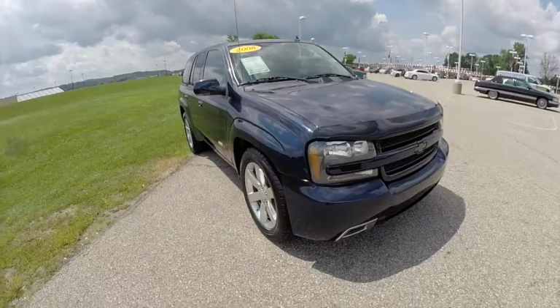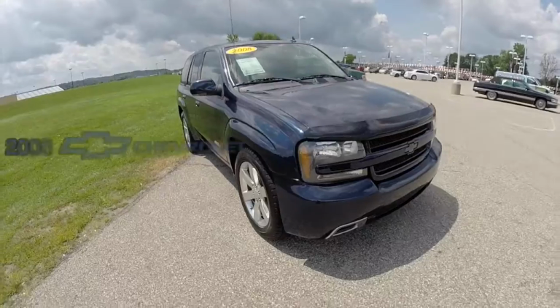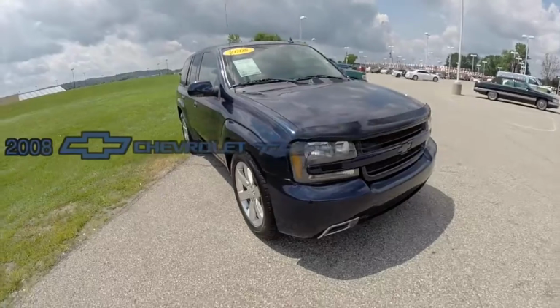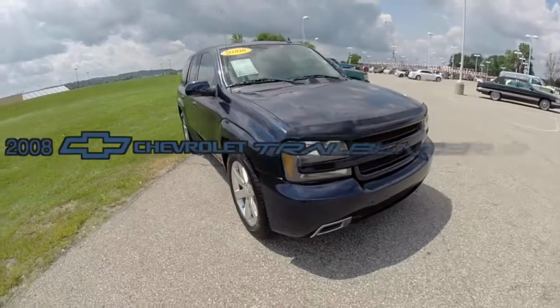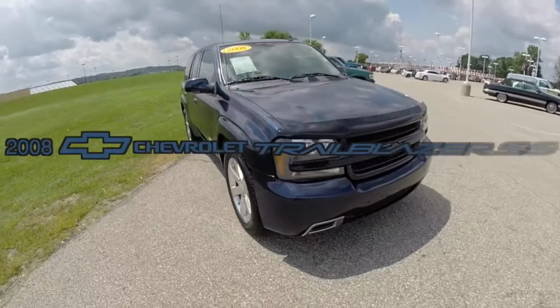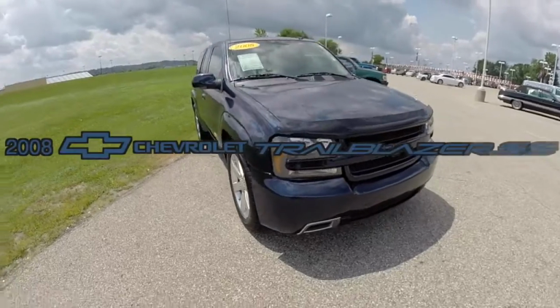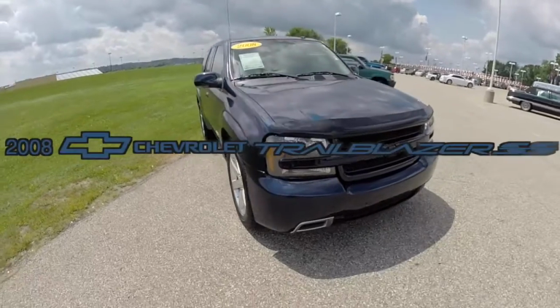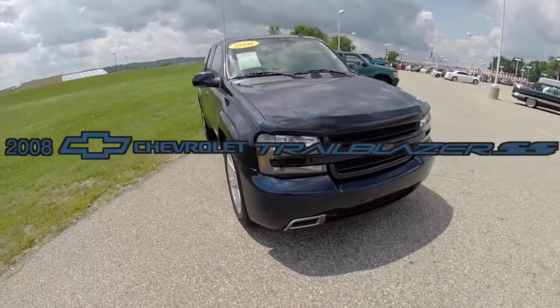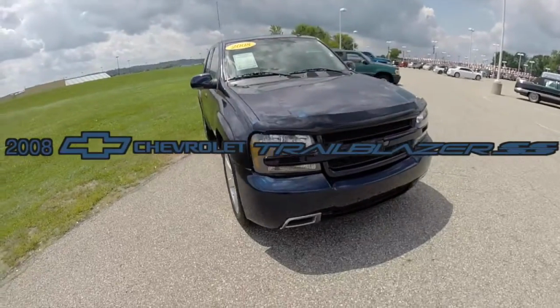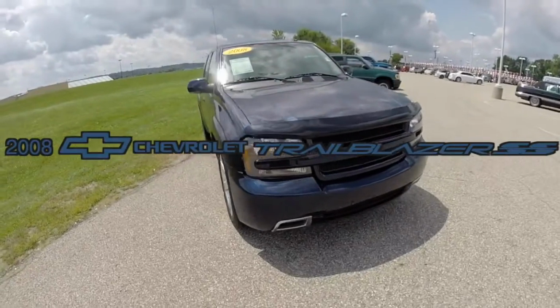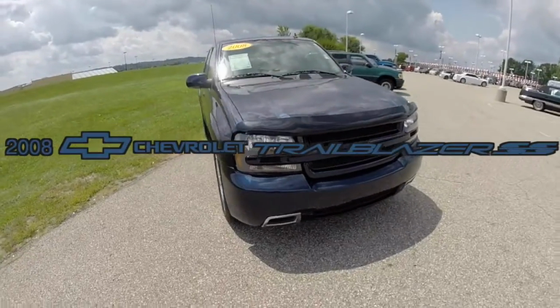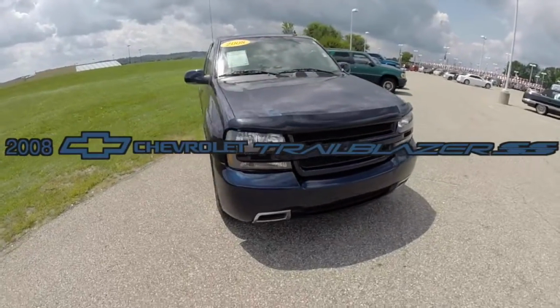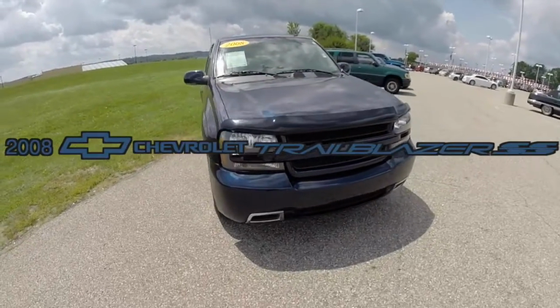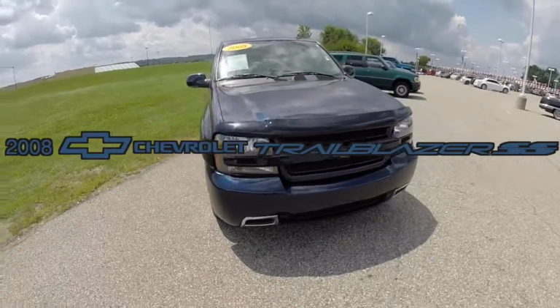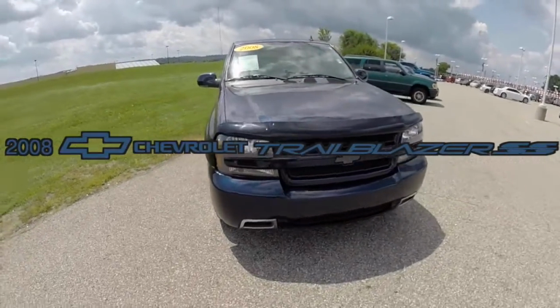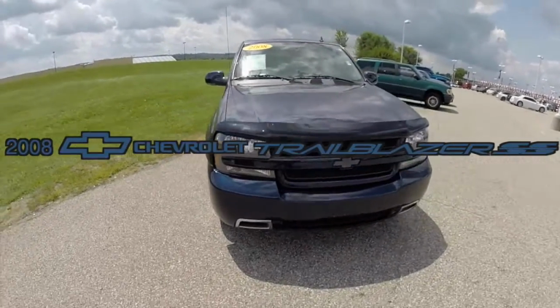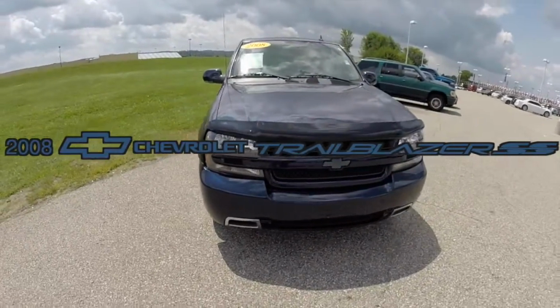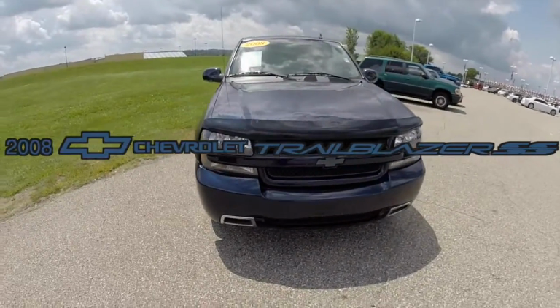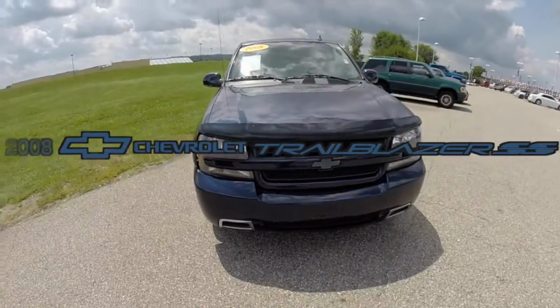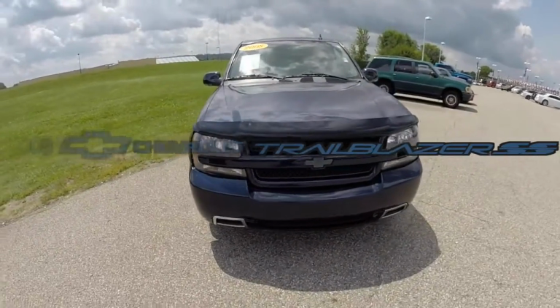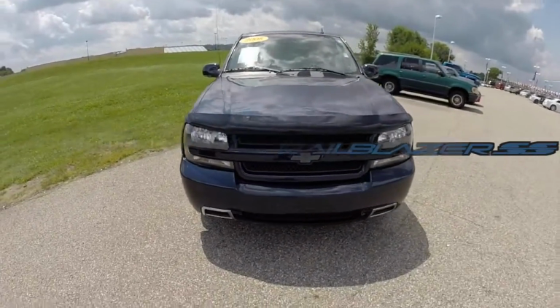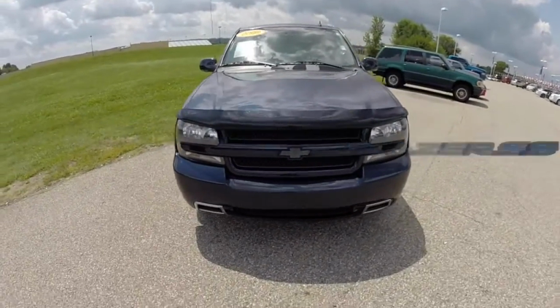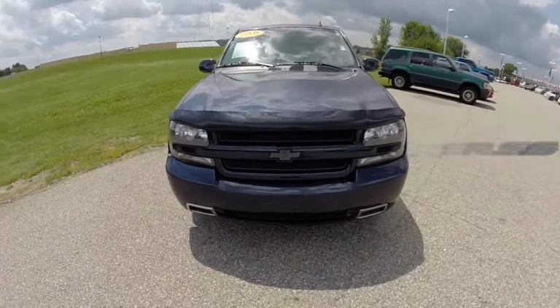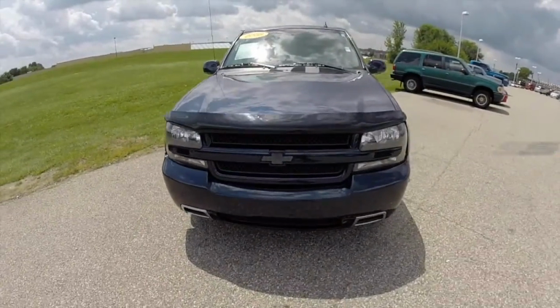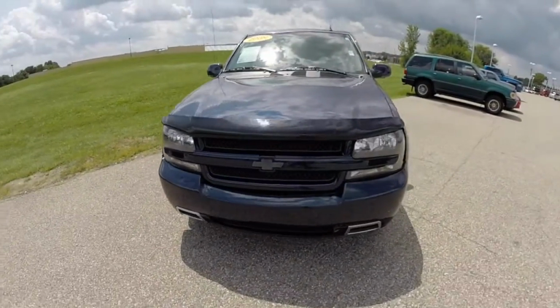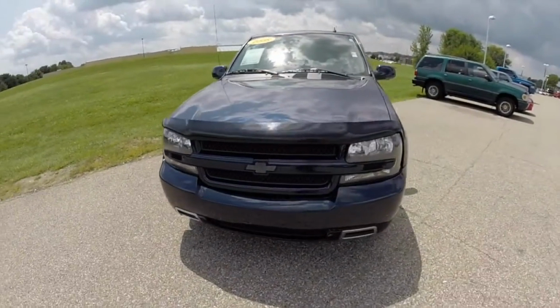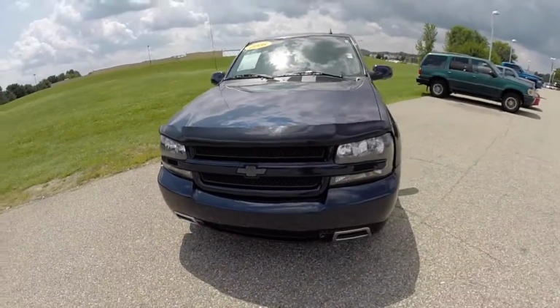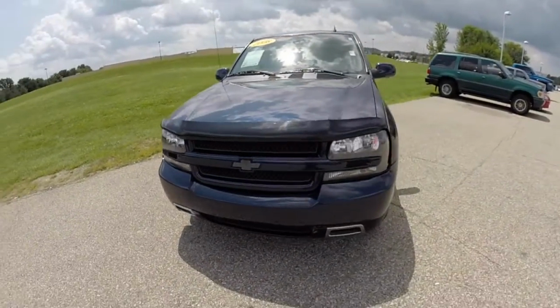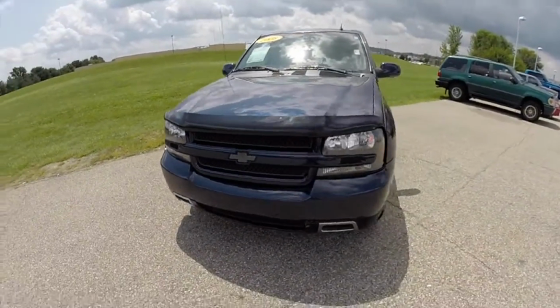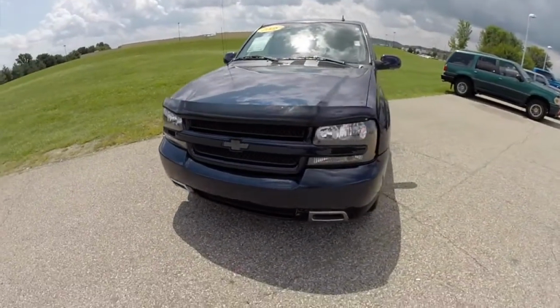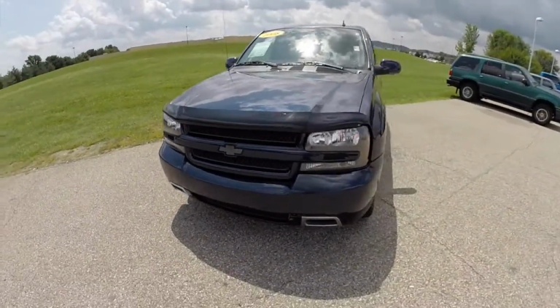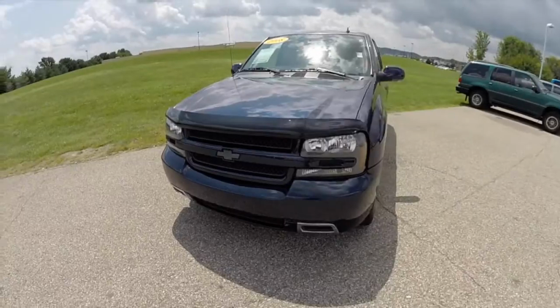Hello everyone. Today we're going to take a quick walk around look at this 2008 Chevrolet Trailblazer SS.